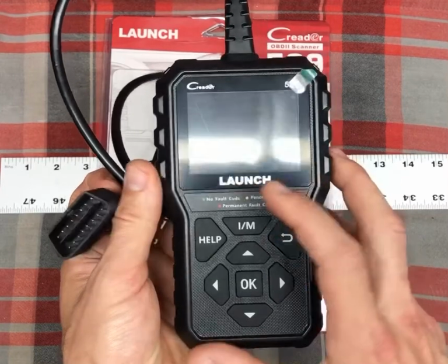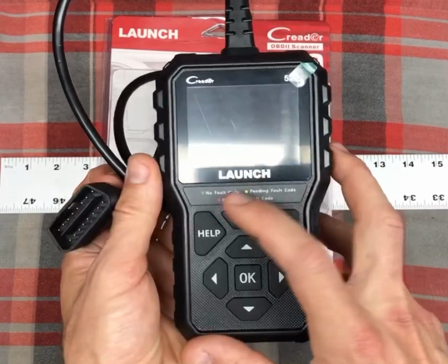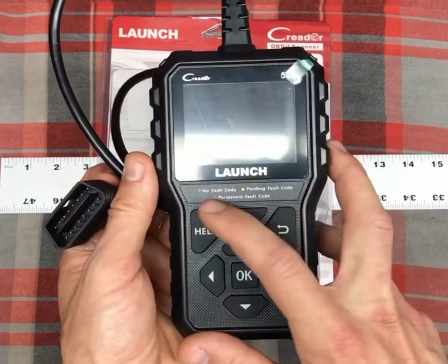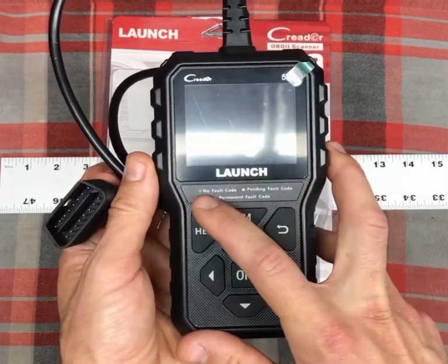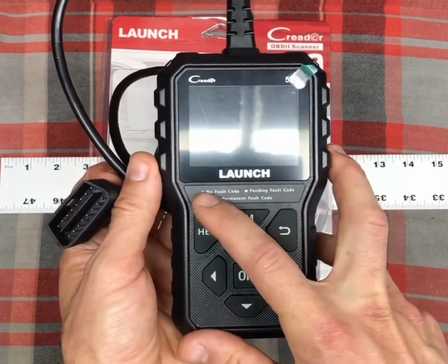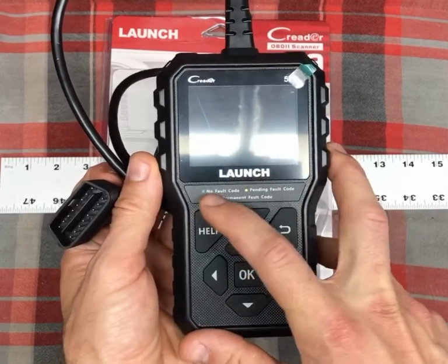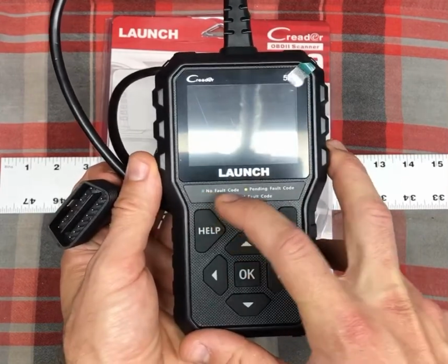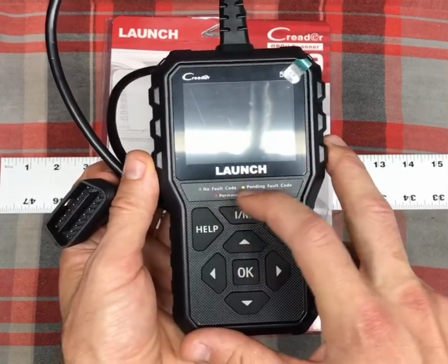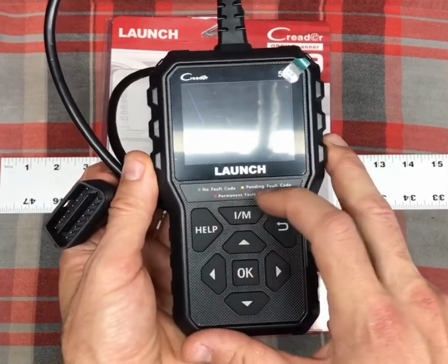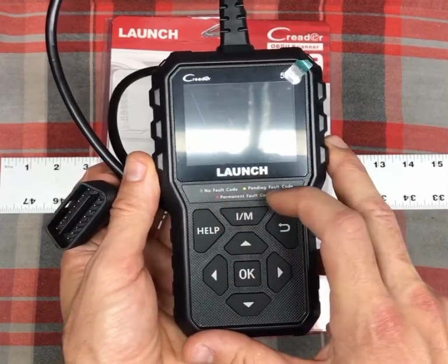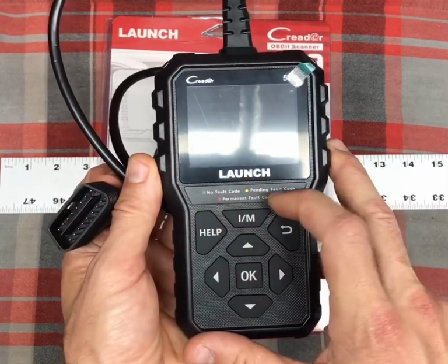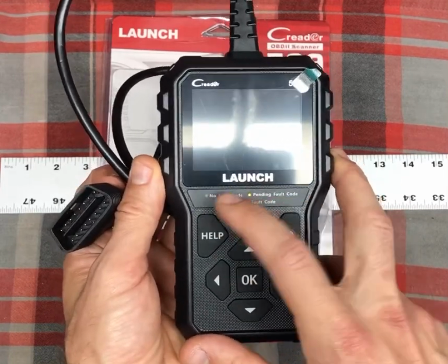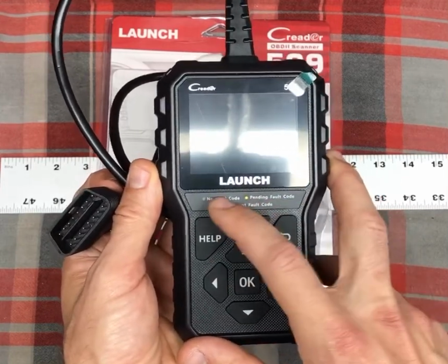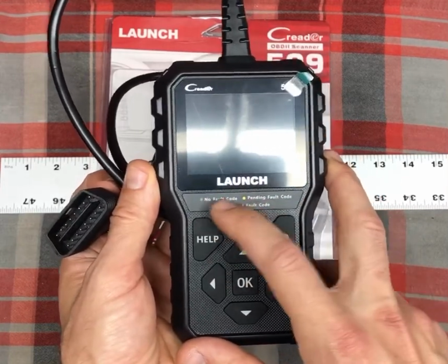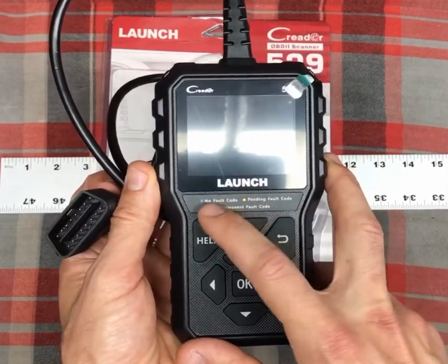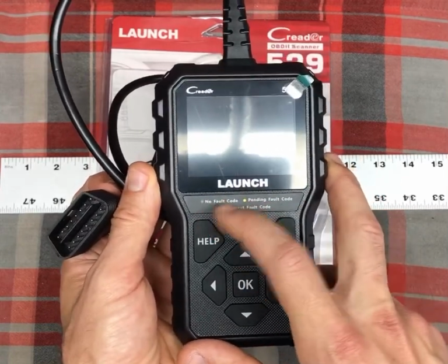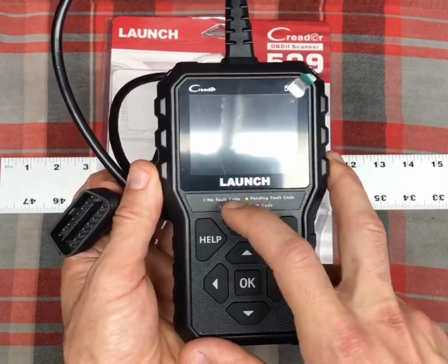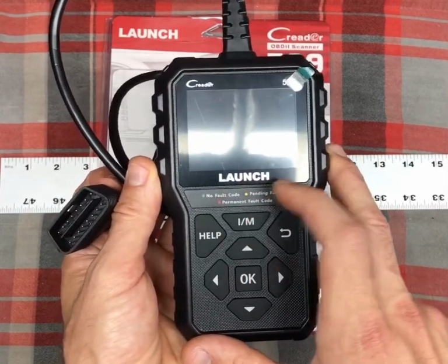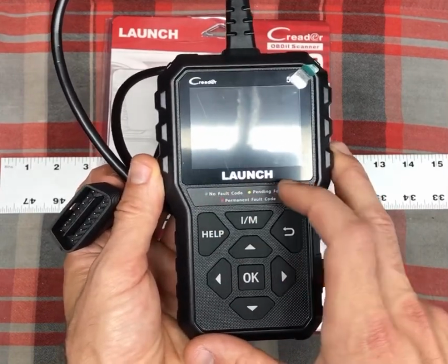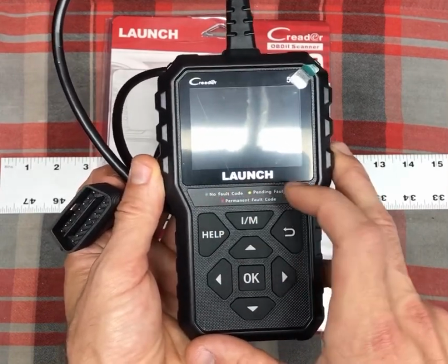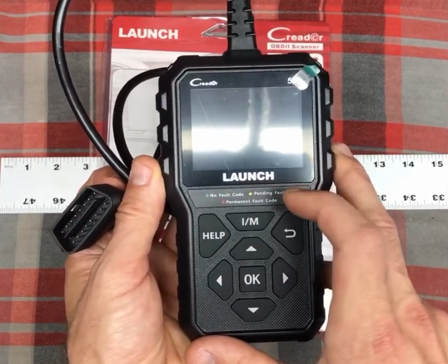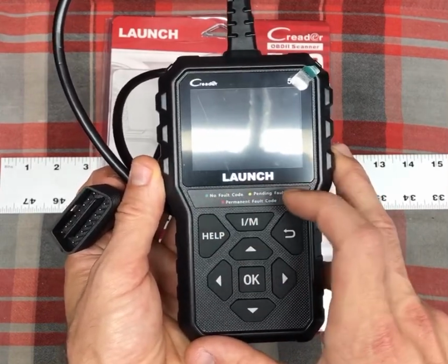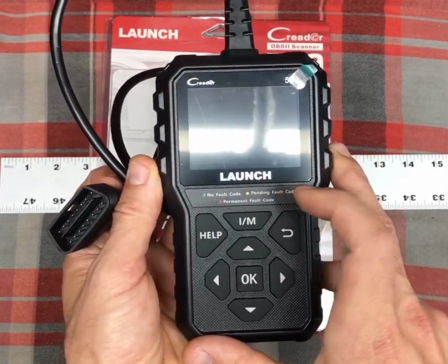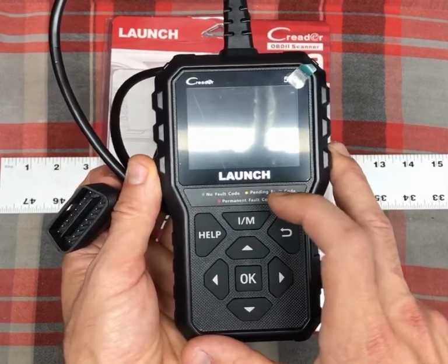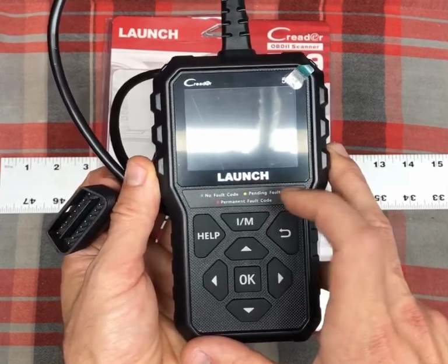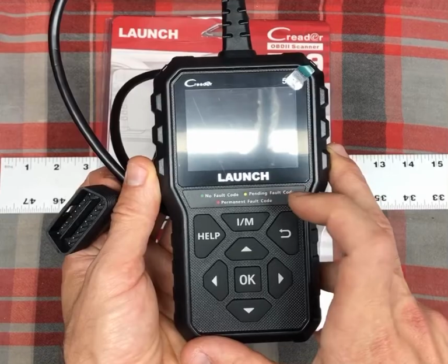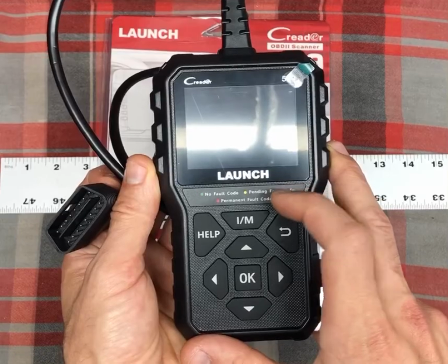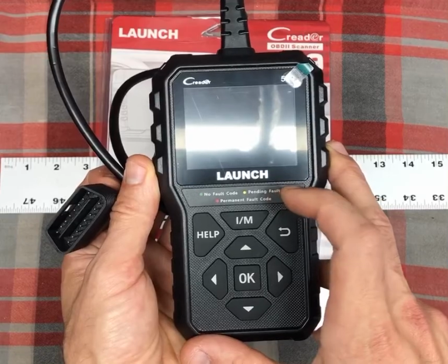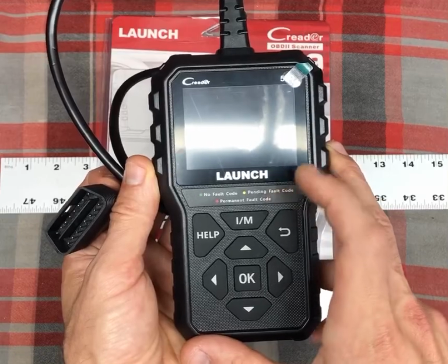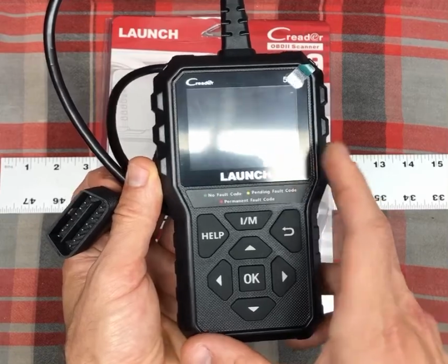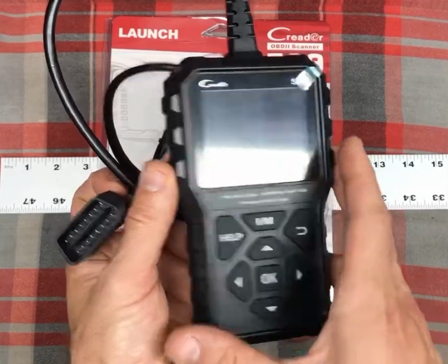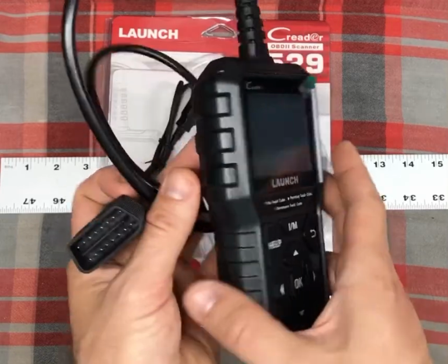It gives you a couple of indicator lights here that mean a no fault code, pending code, or permanent fault code.